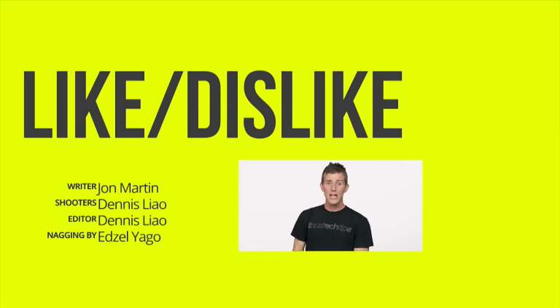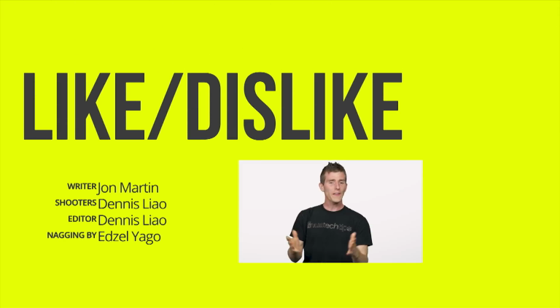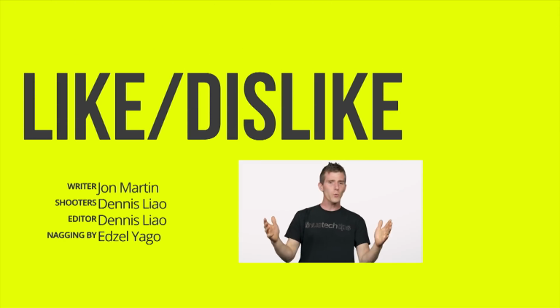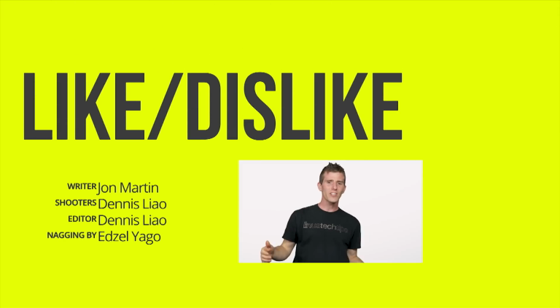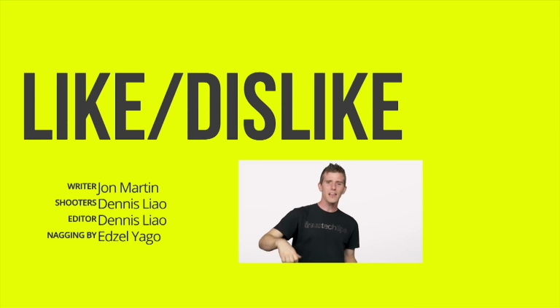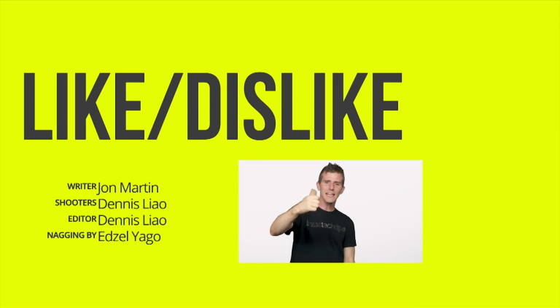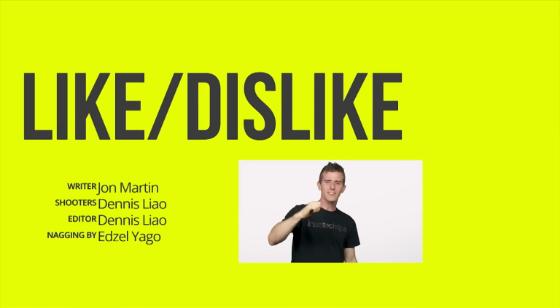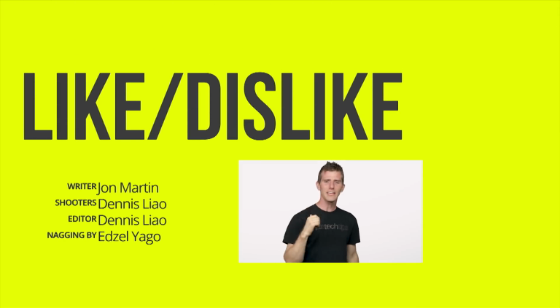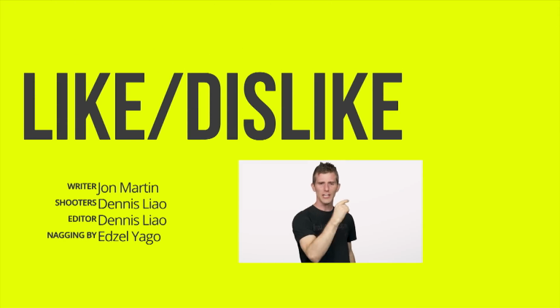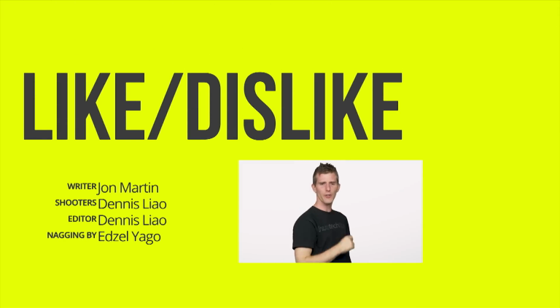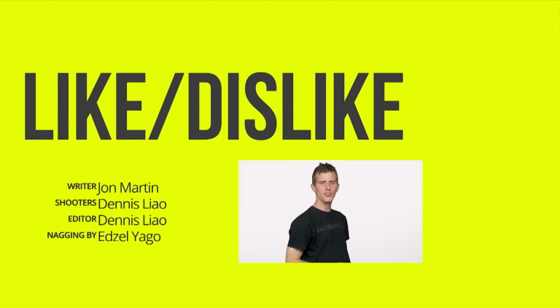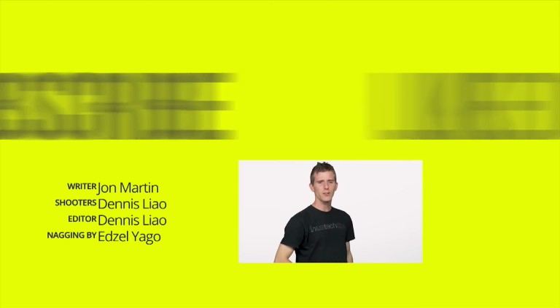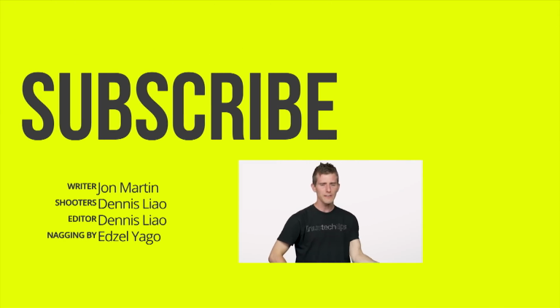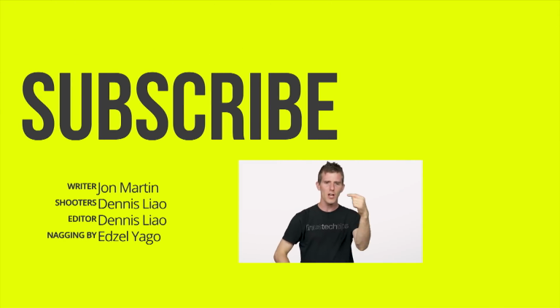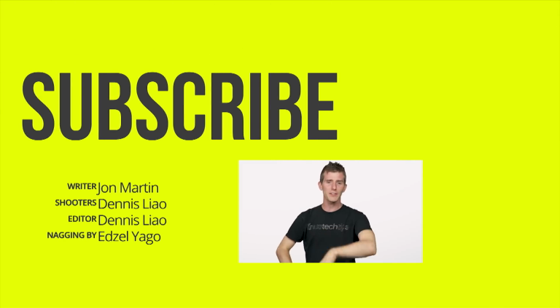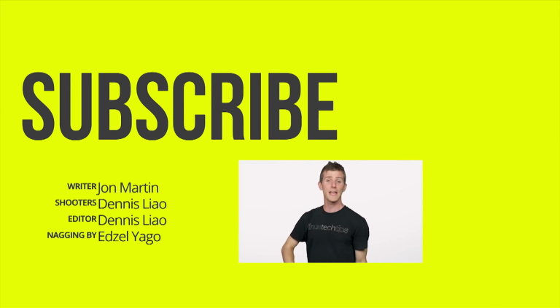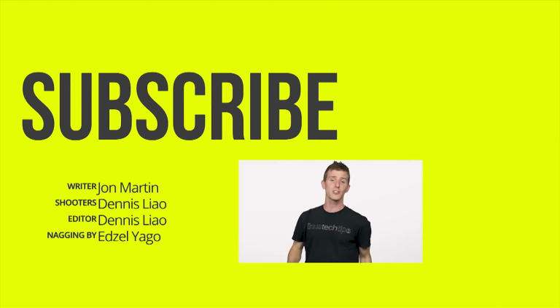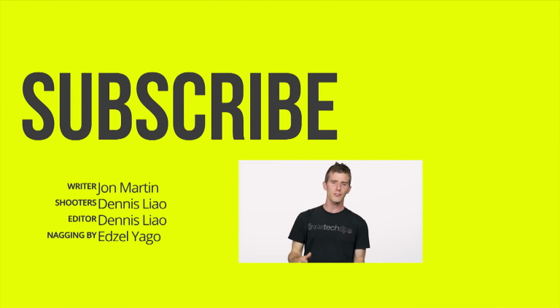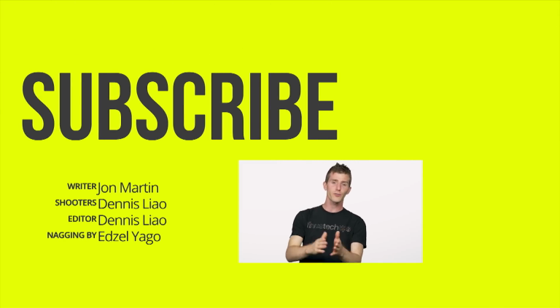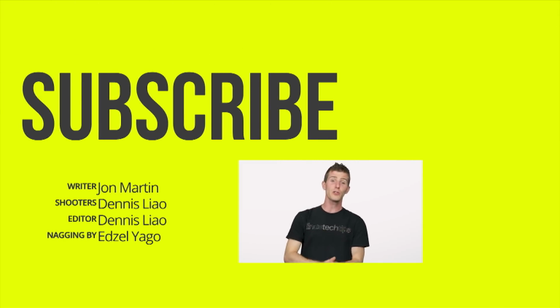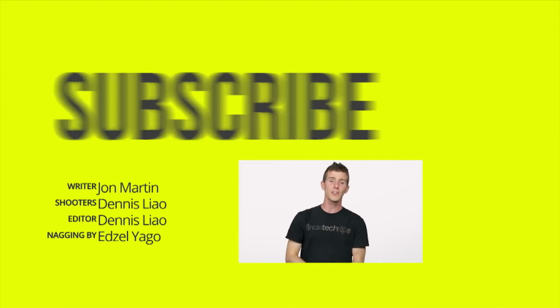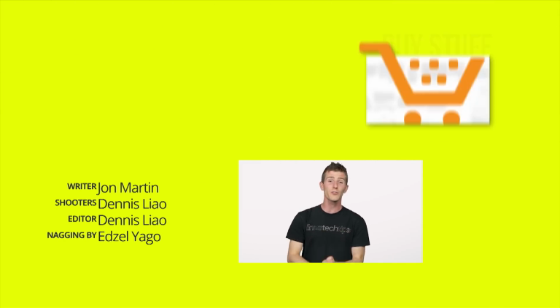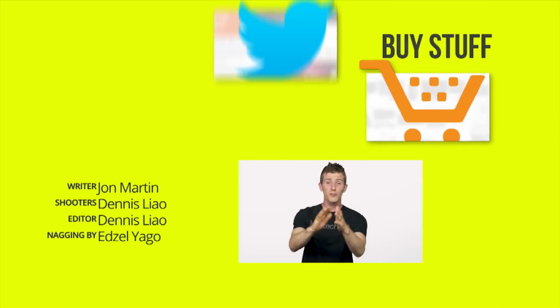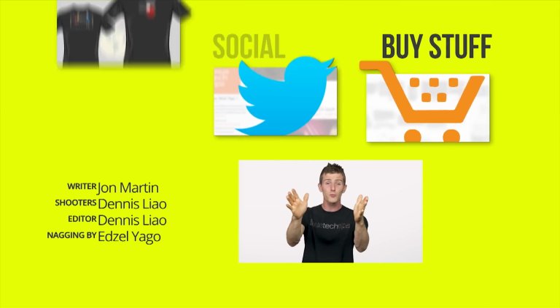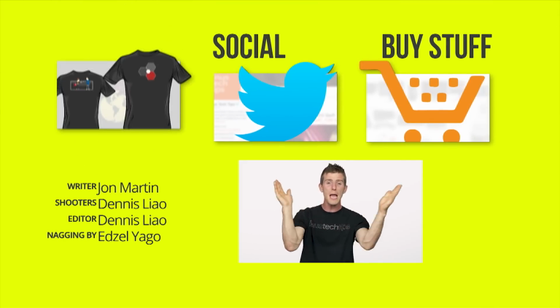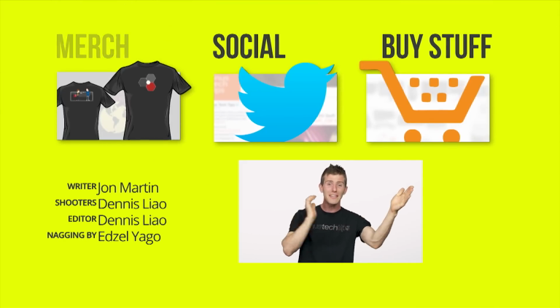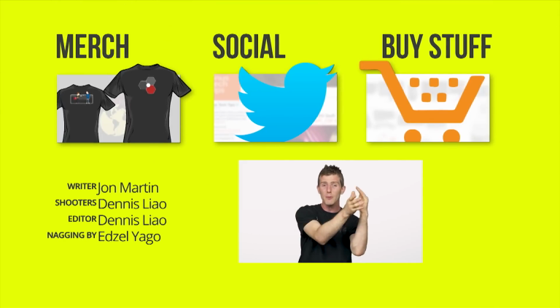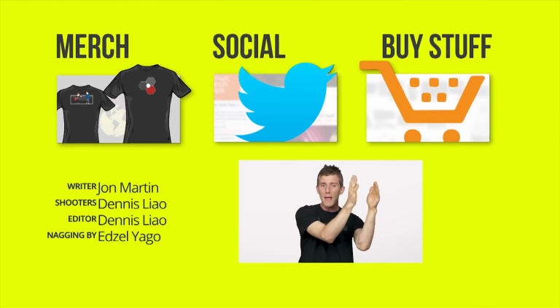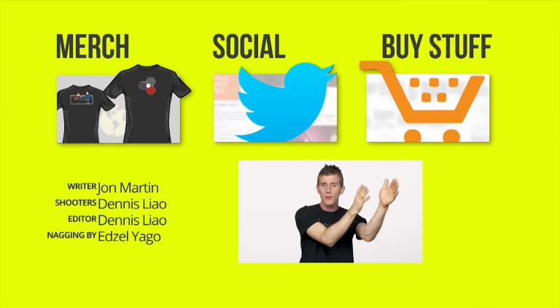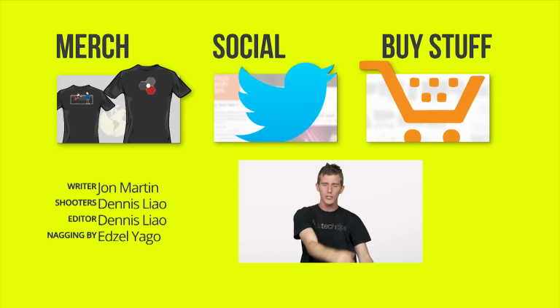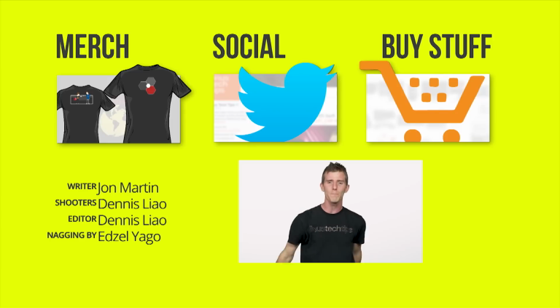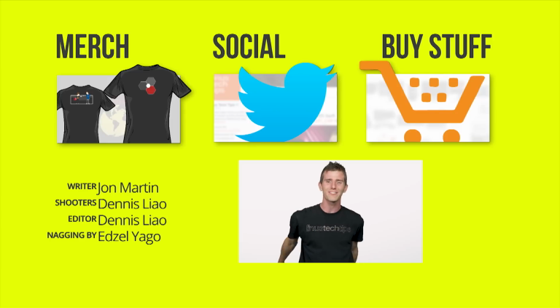So thanks for watching, guys. Like, dislike, check out our other channels, leave a comment if you have suggestions for future videos, and subscribe and enable the bell so you don't miss any of our future episodes.